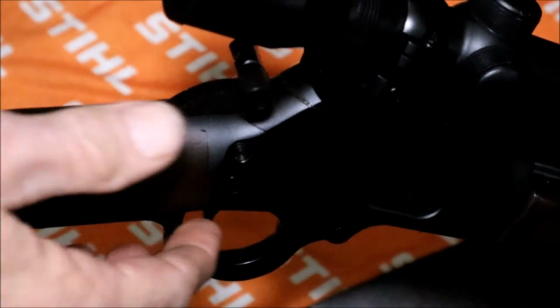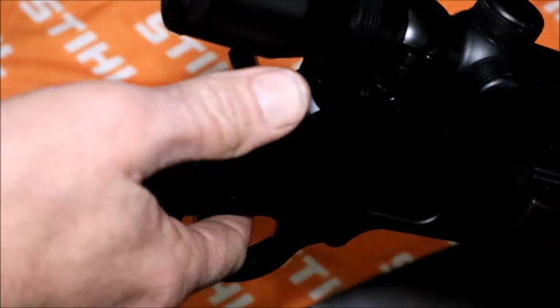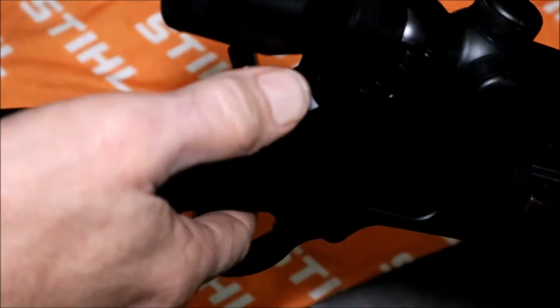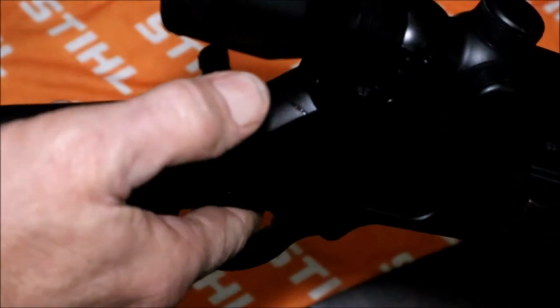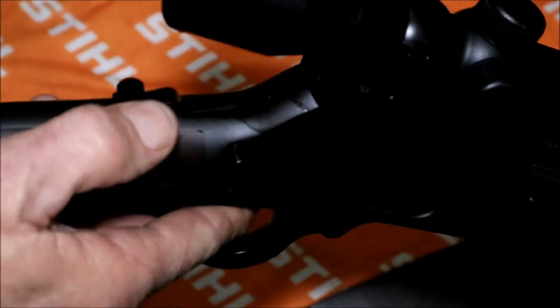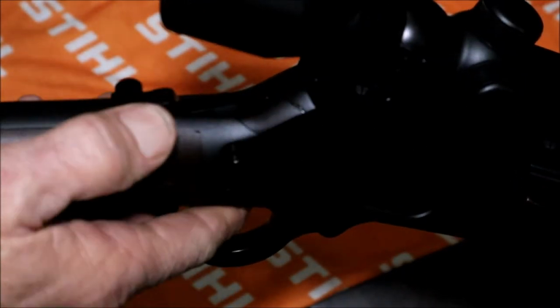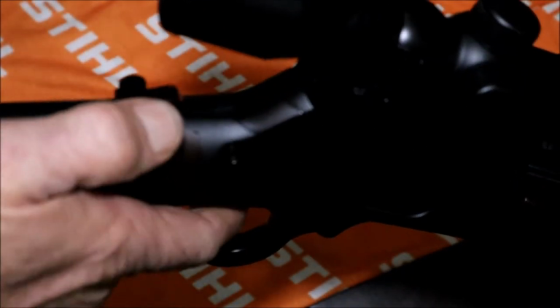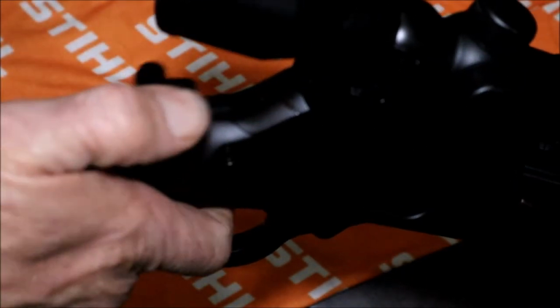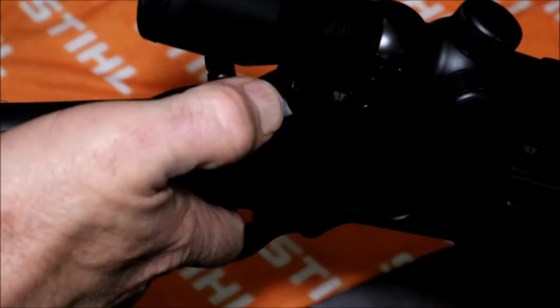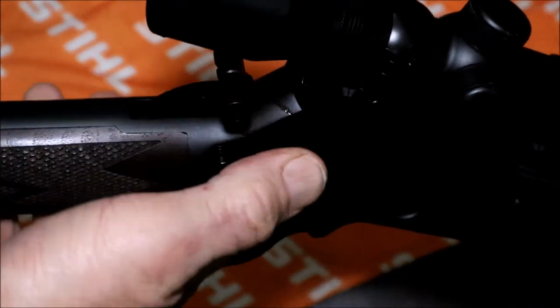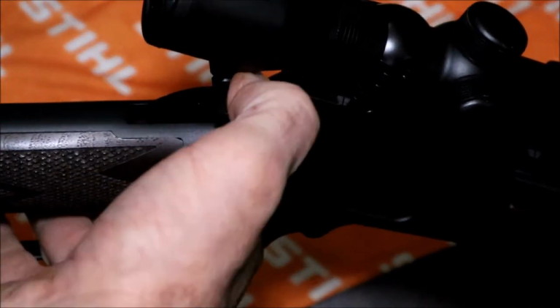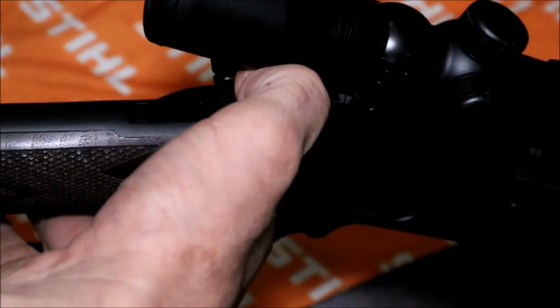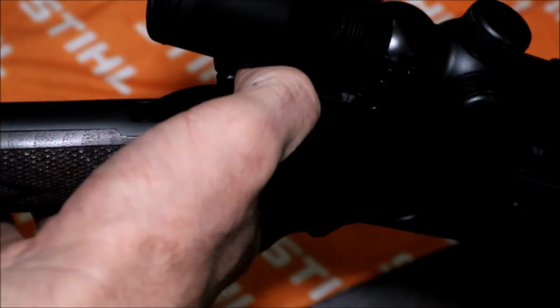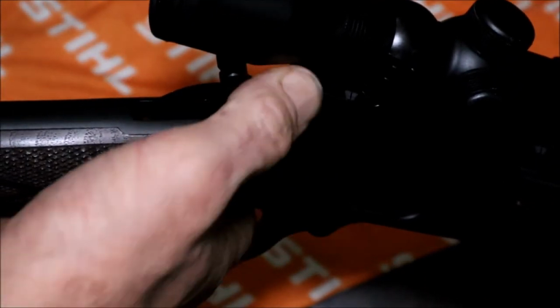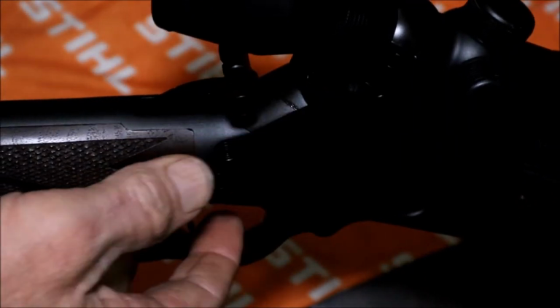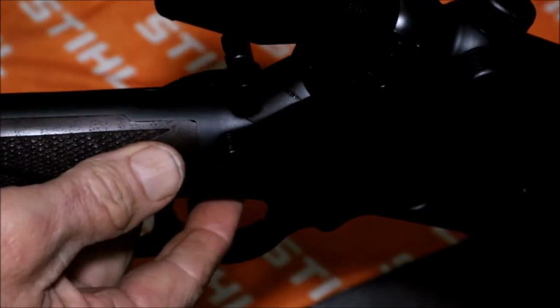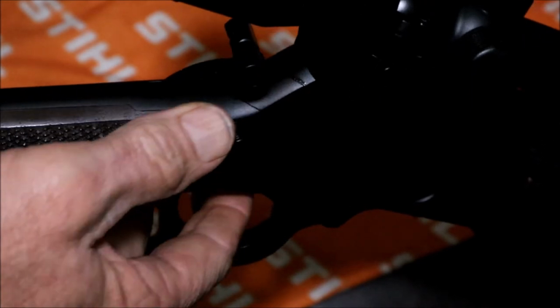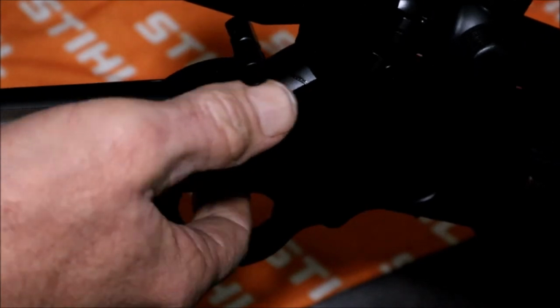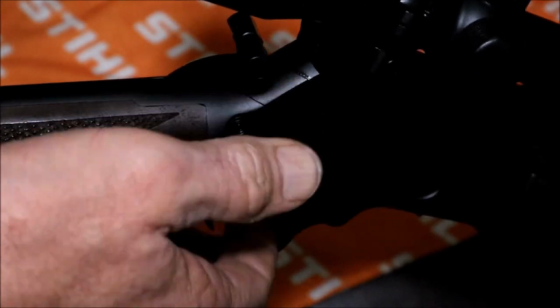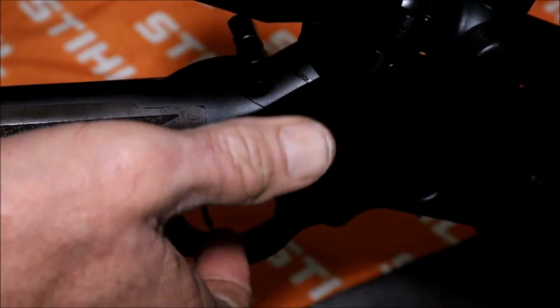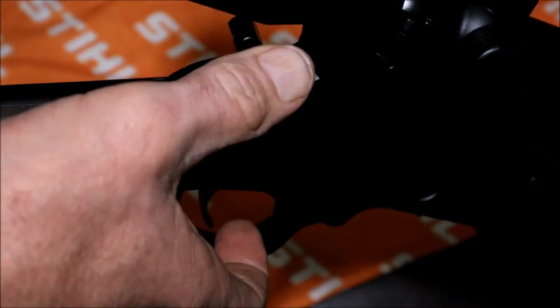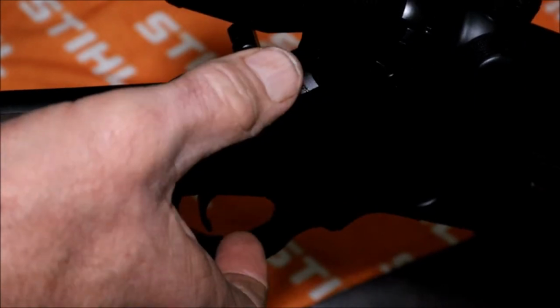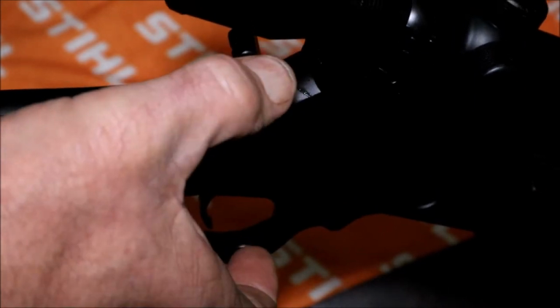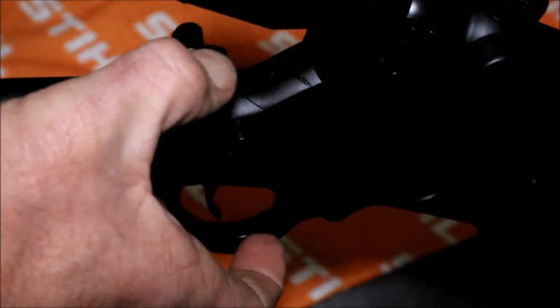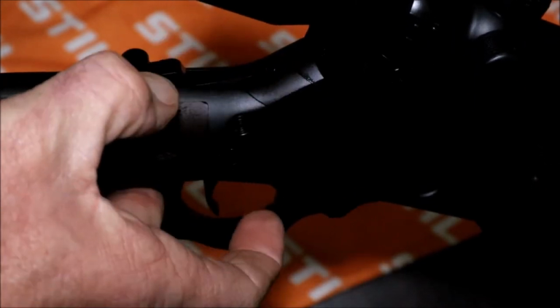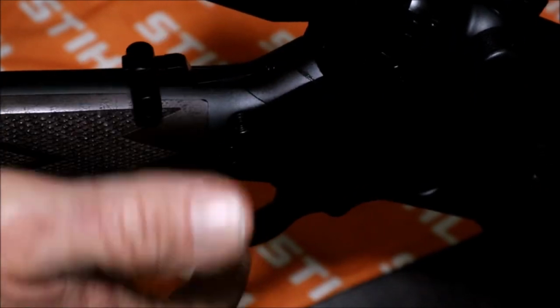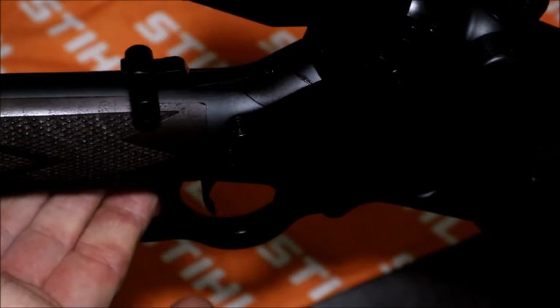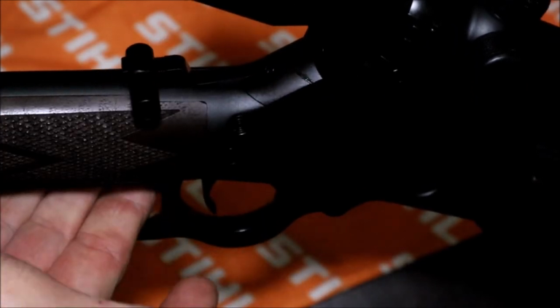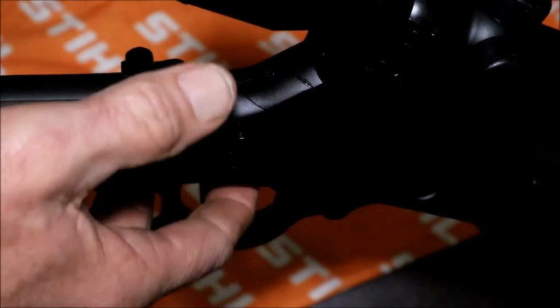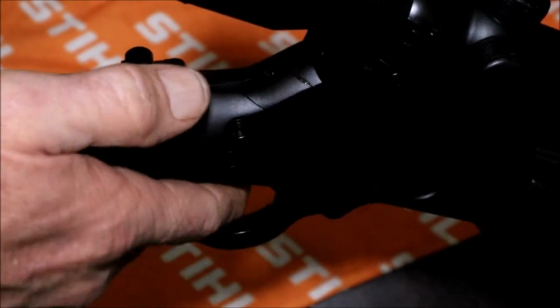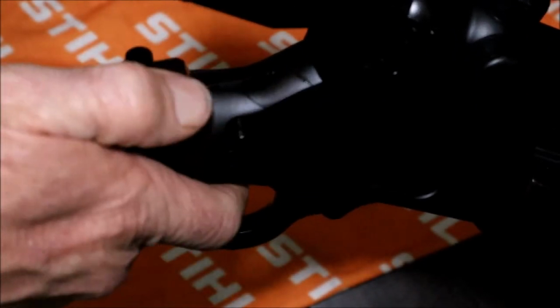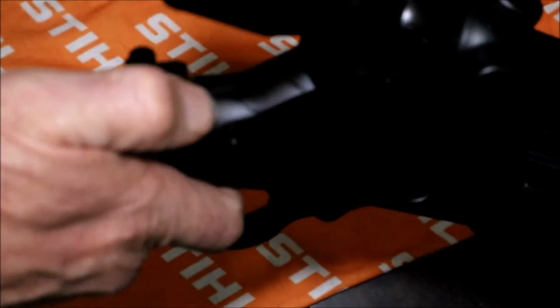Okay, looking good. I can pull it back easy now — I don't have to dig my thumb under there. Just like that right there.